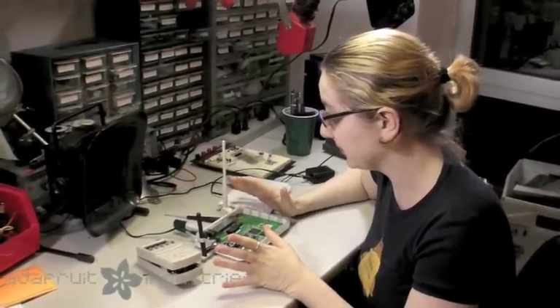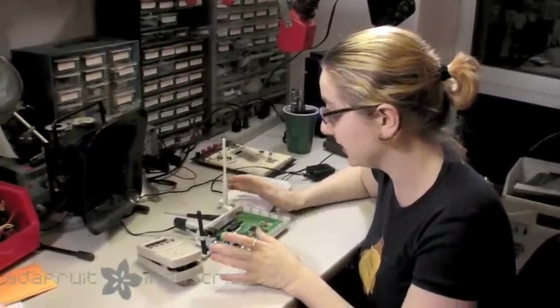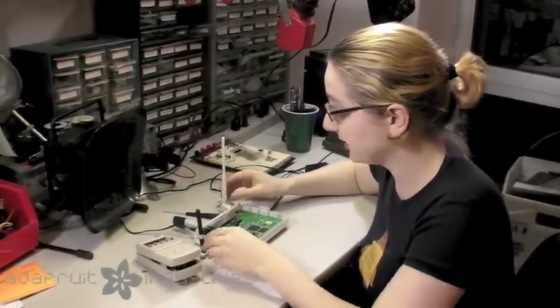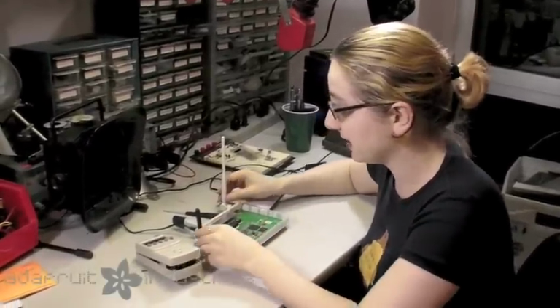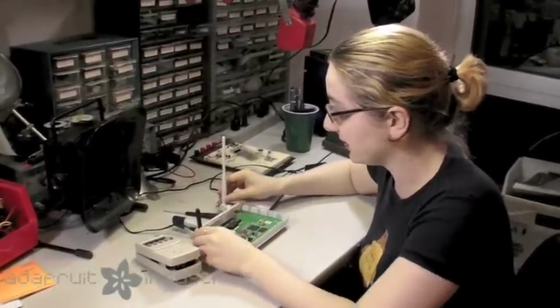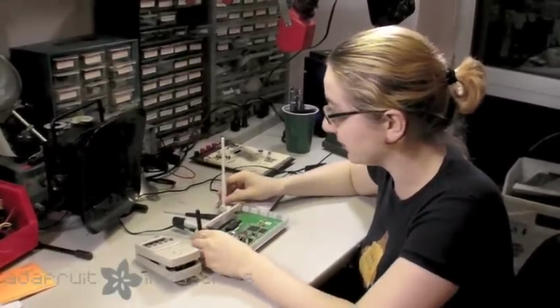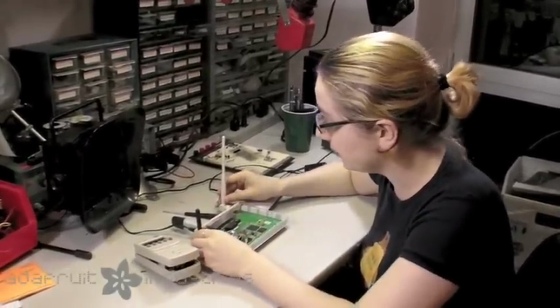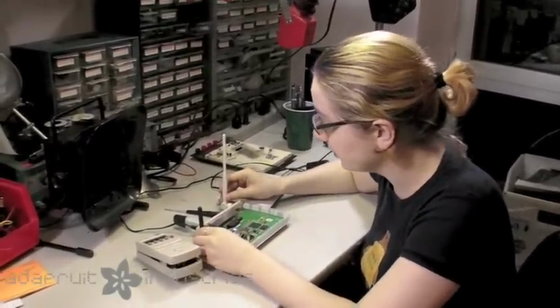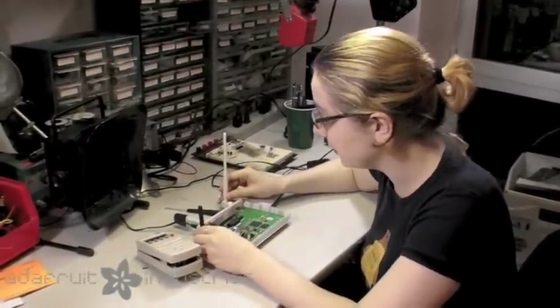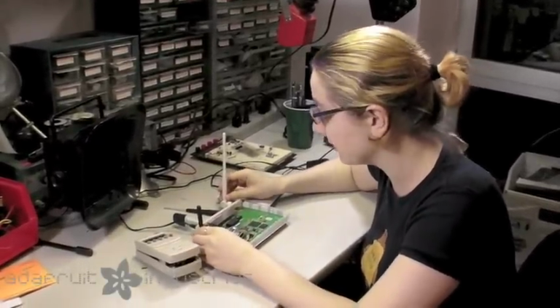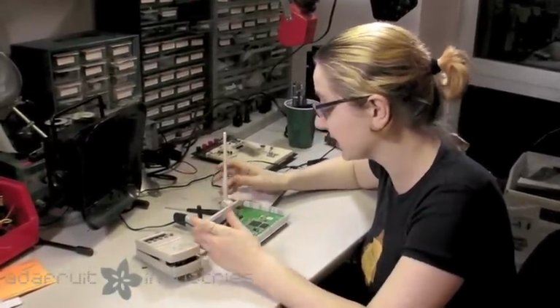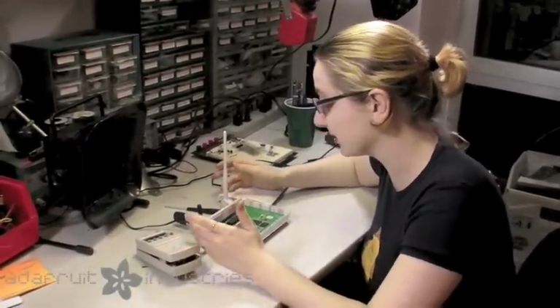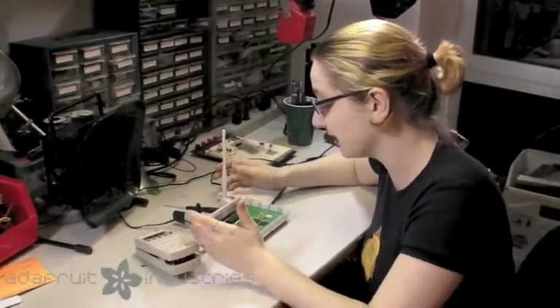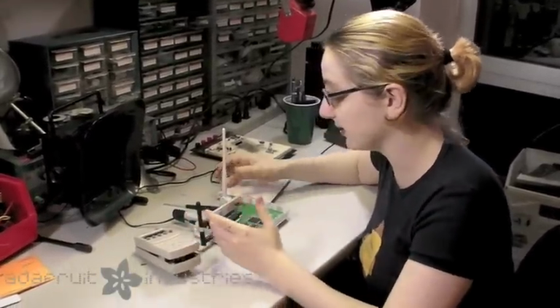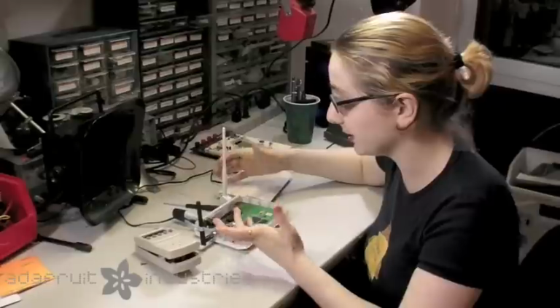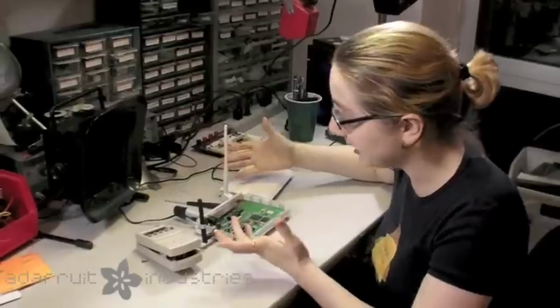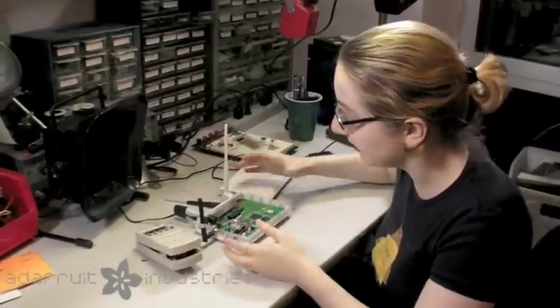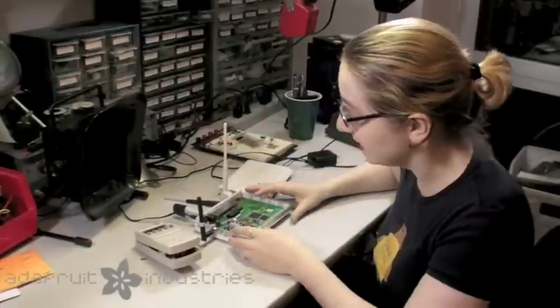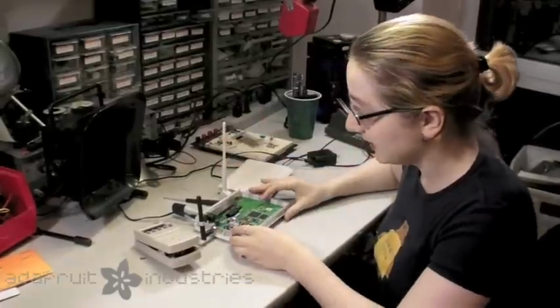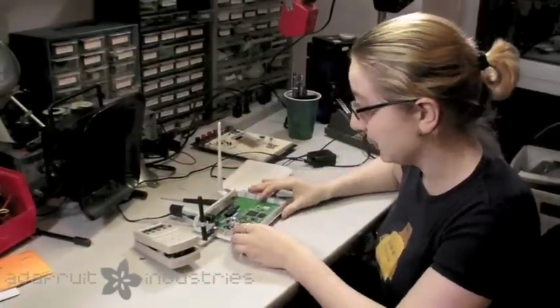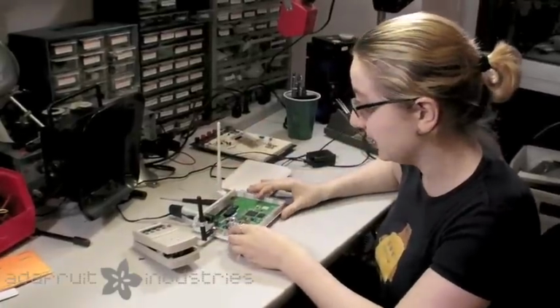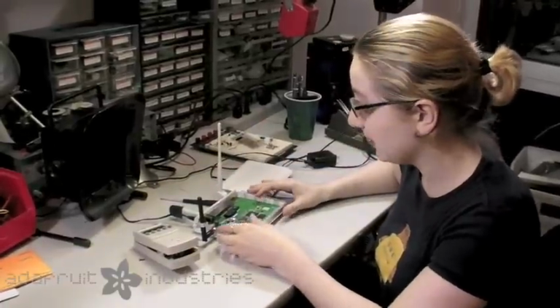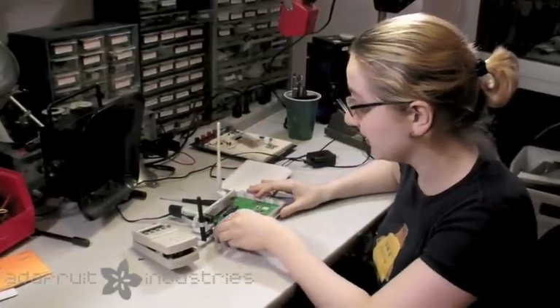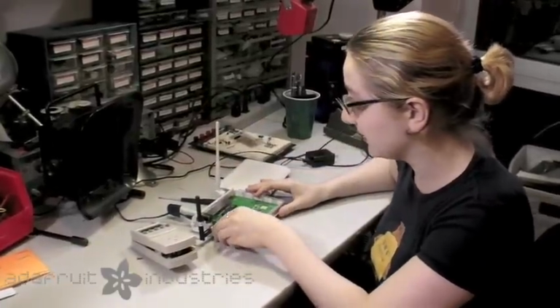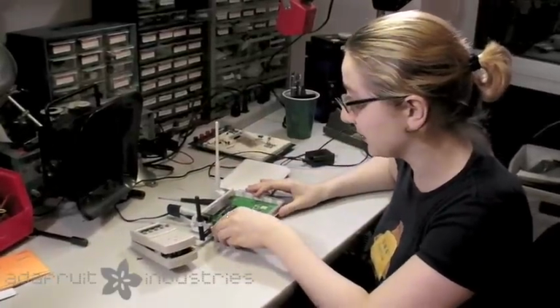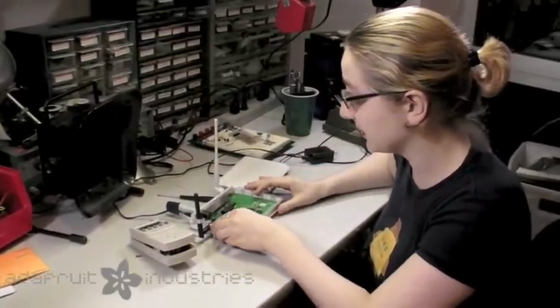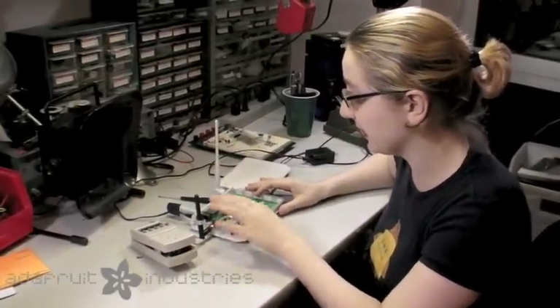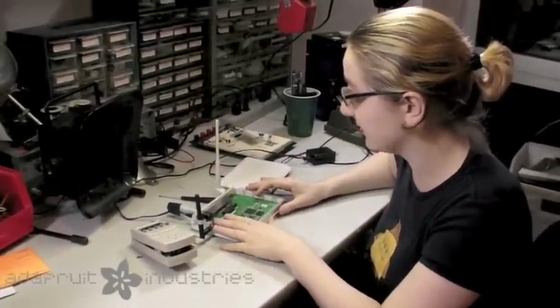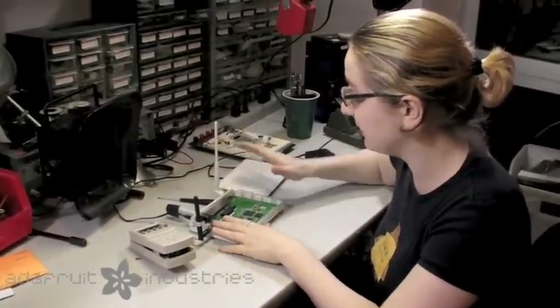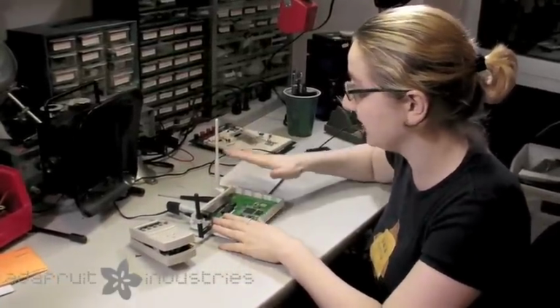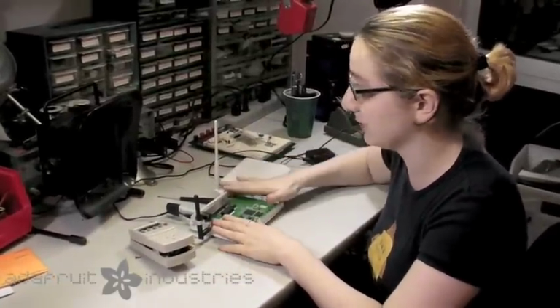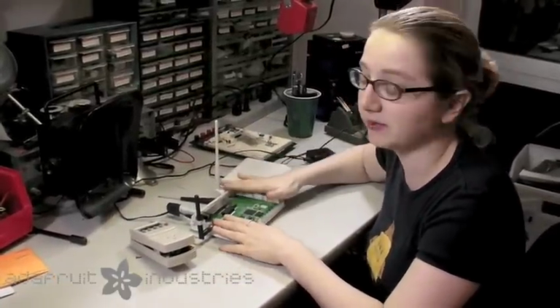It is kind of funny that there's two 2.4 GHz antennas on here, but it's perfectly fine — this is Zigbee and this is Wi-Fi.